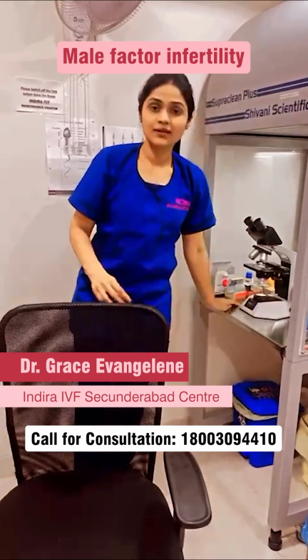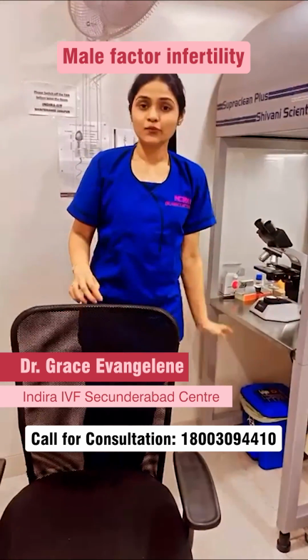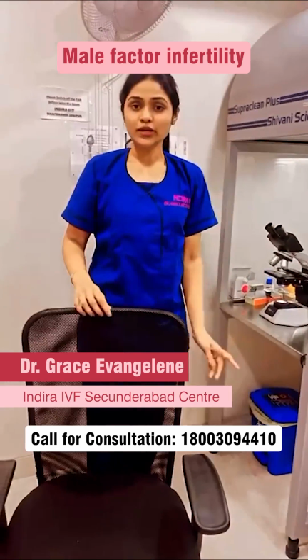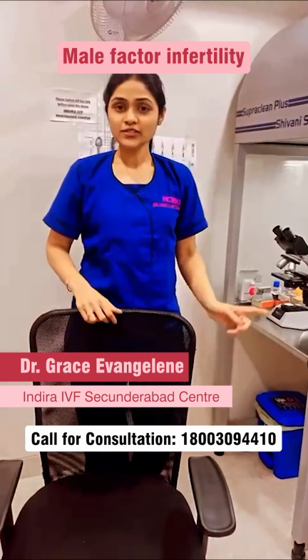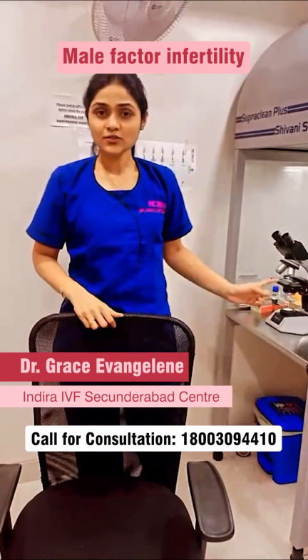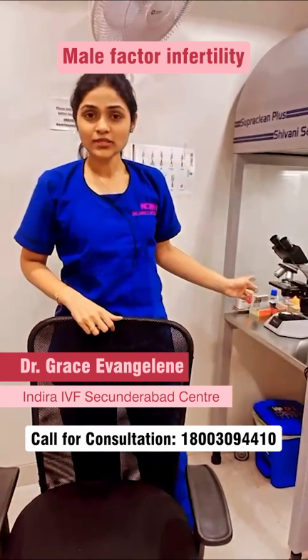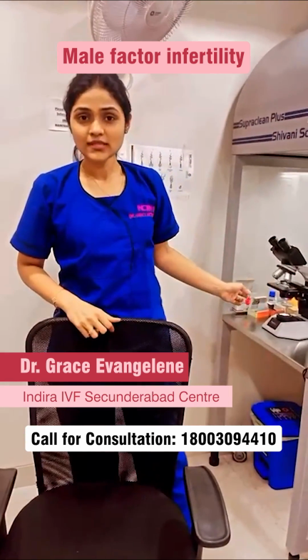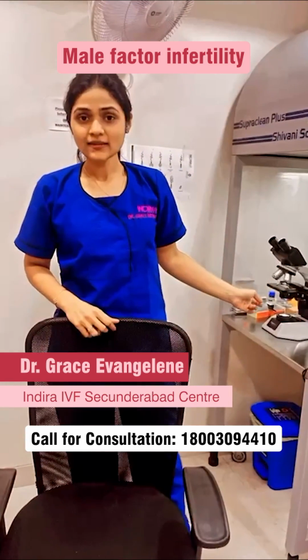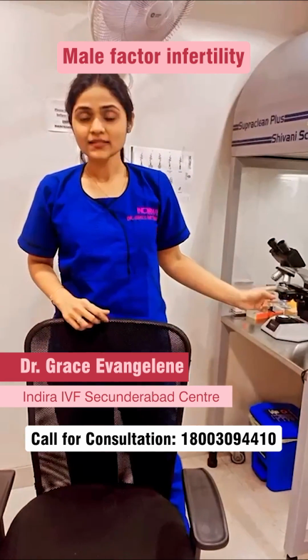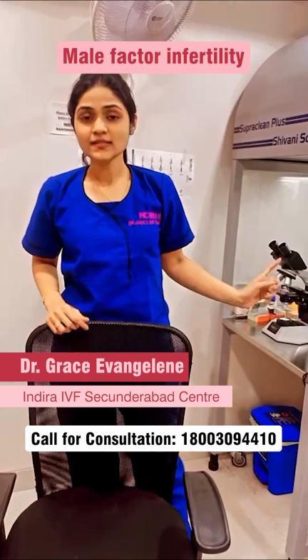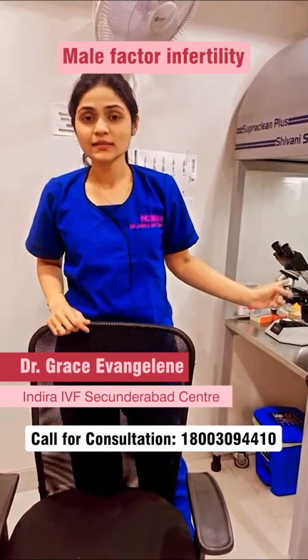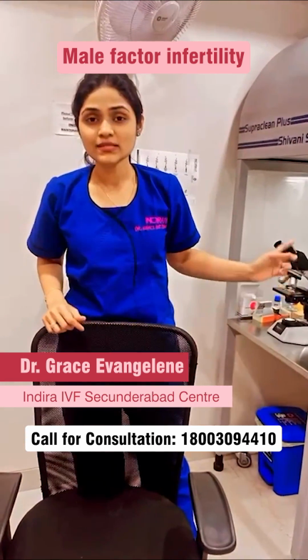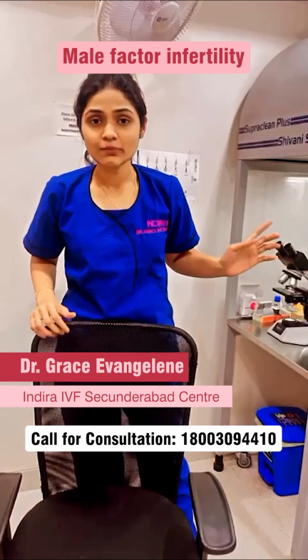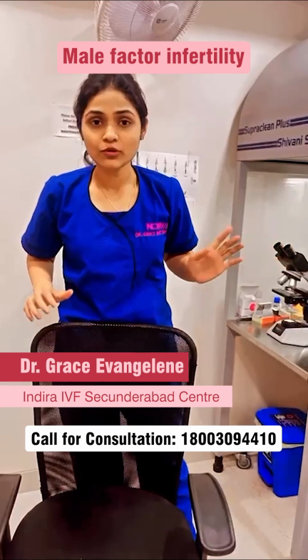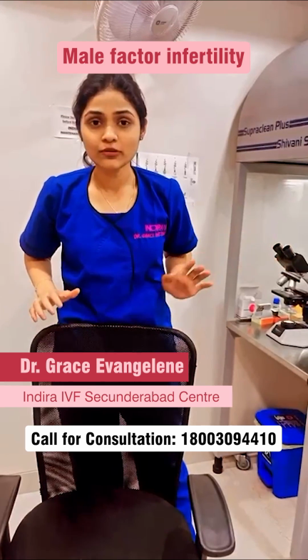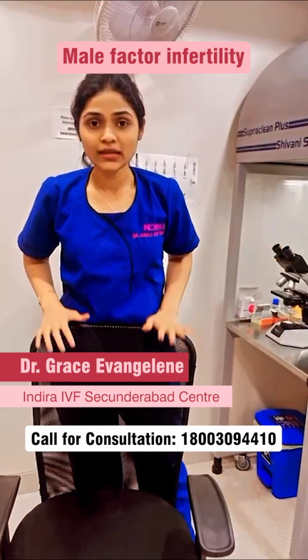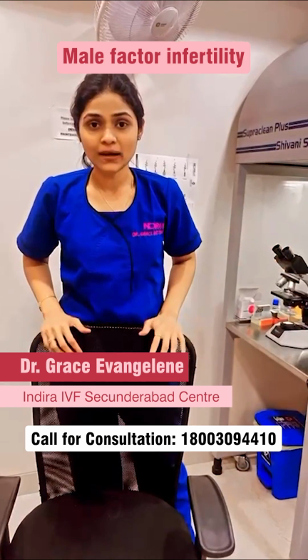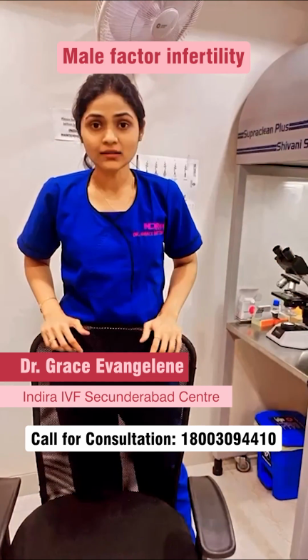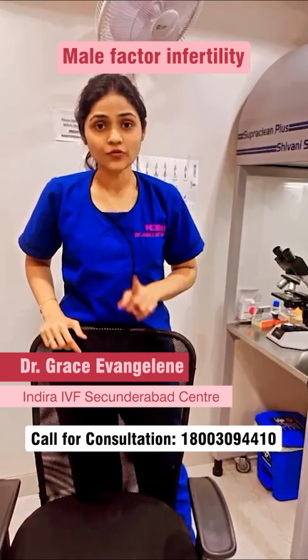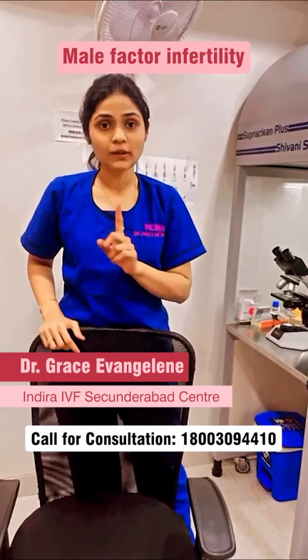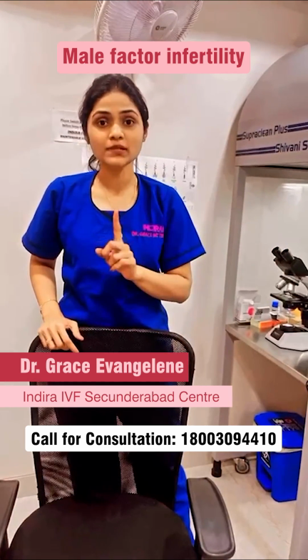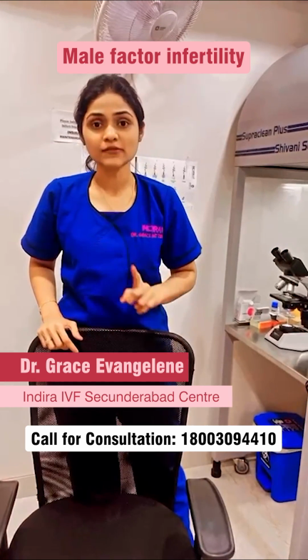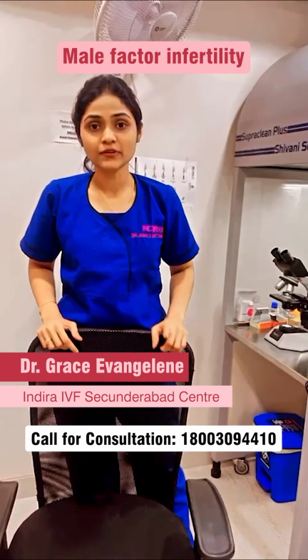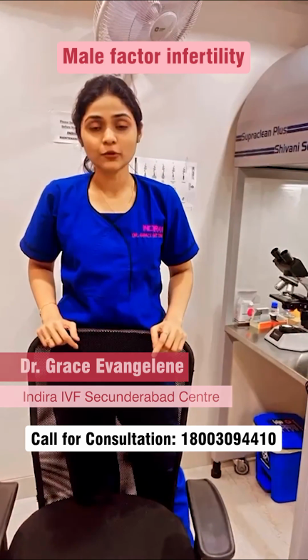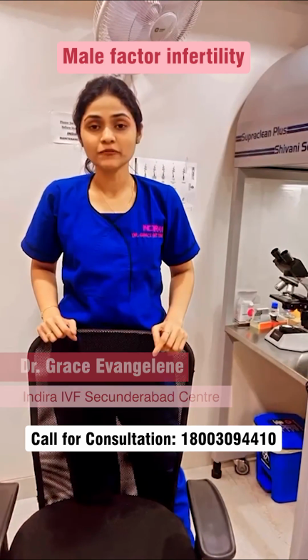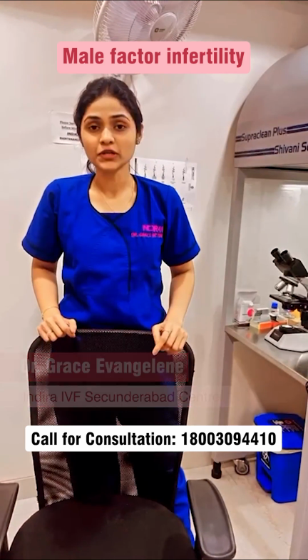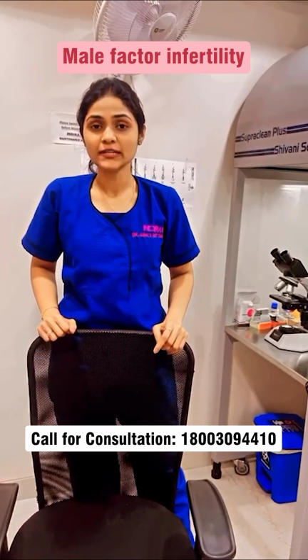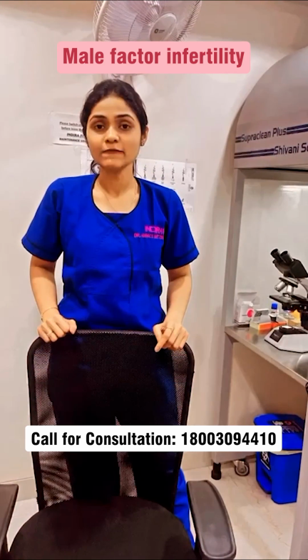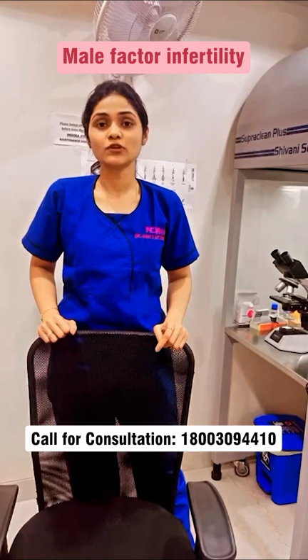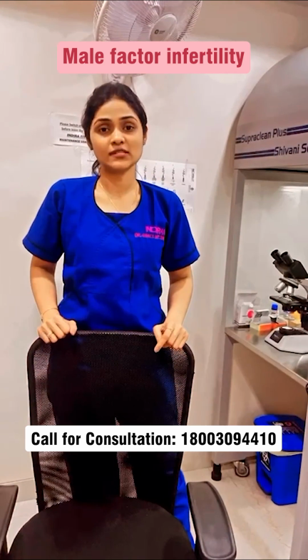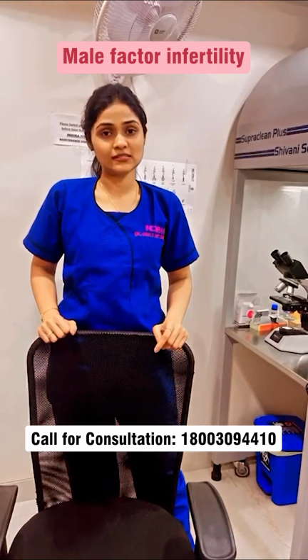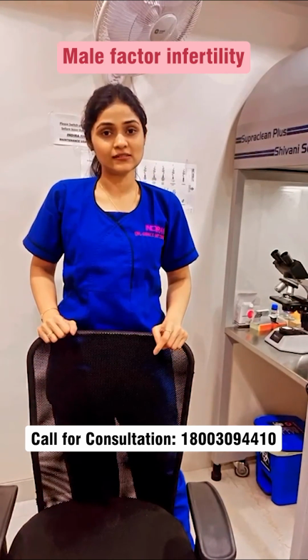What did I just notice there? This is the semen sample of a male partner of a couple suffering from infertility for six years.